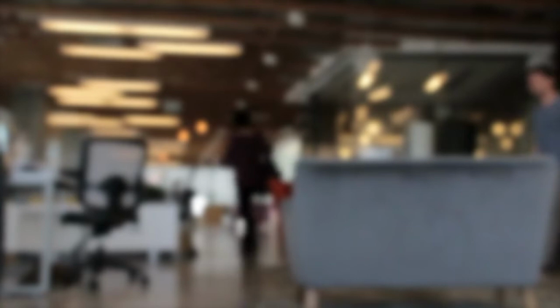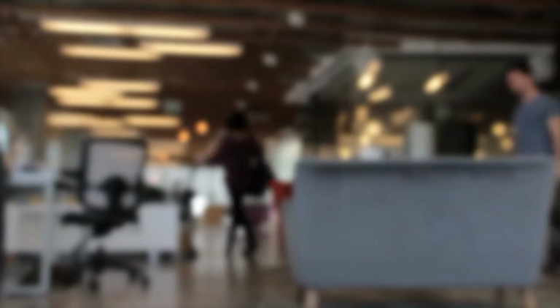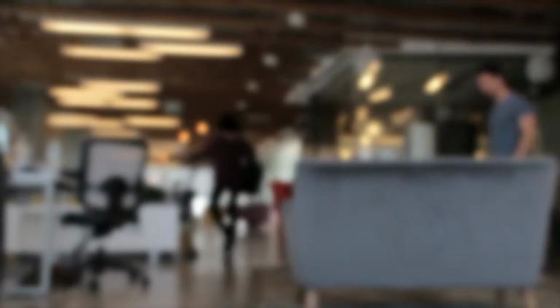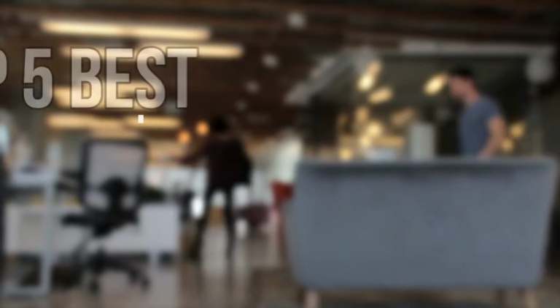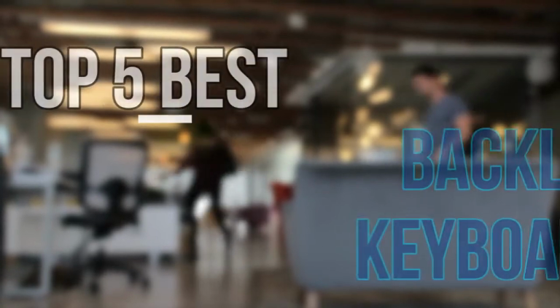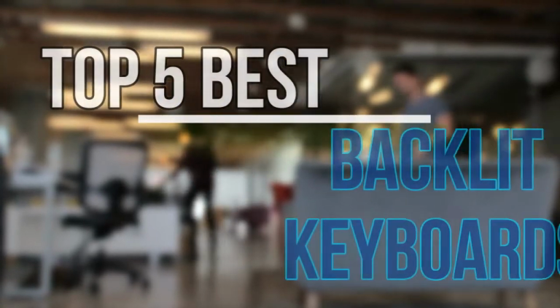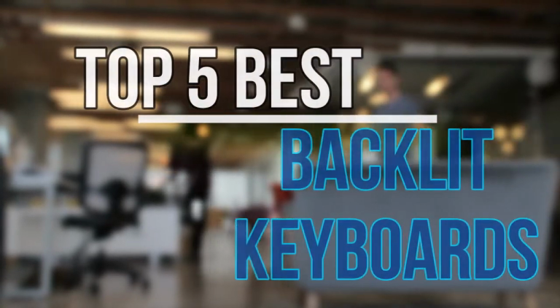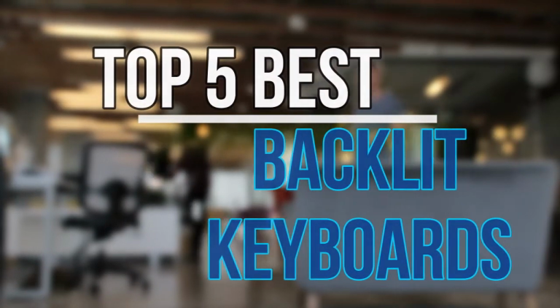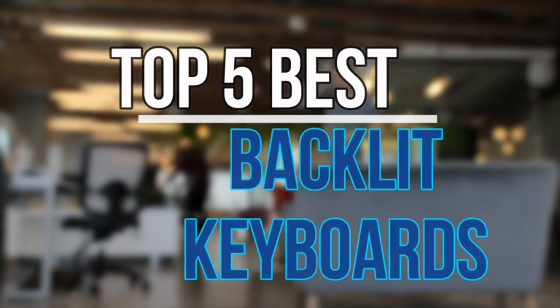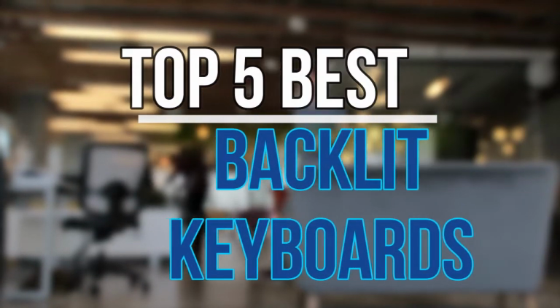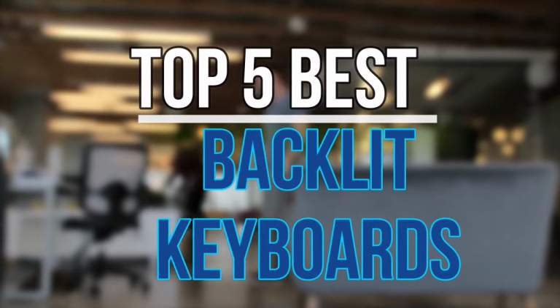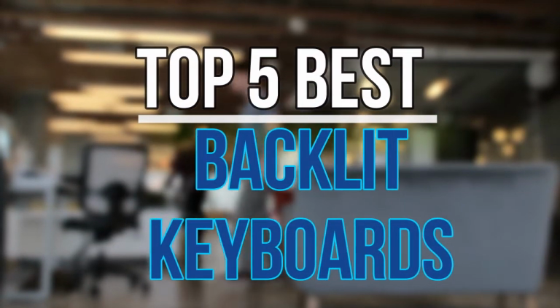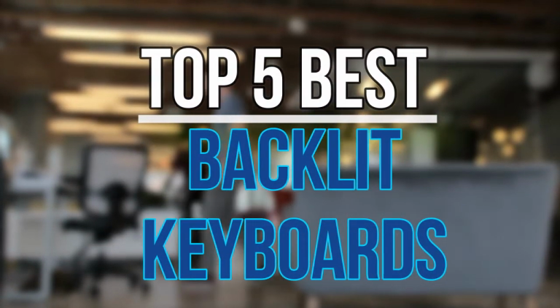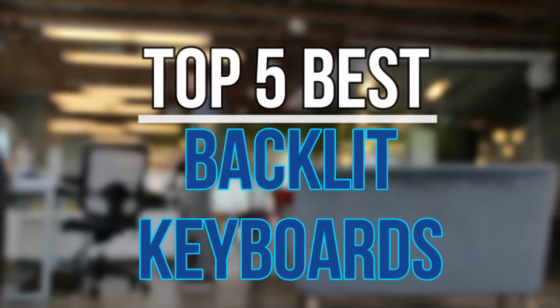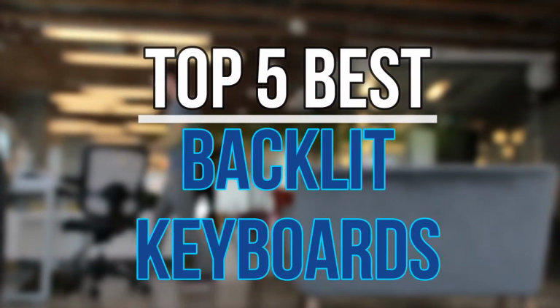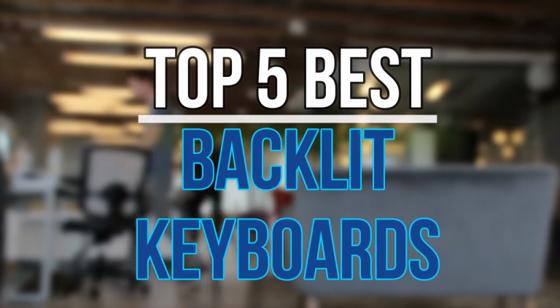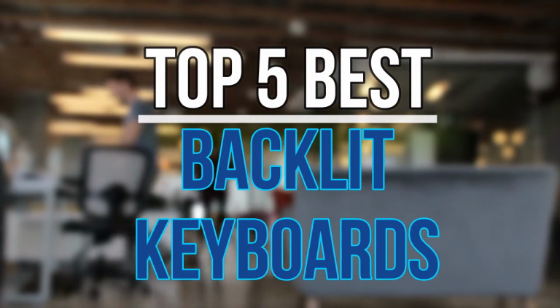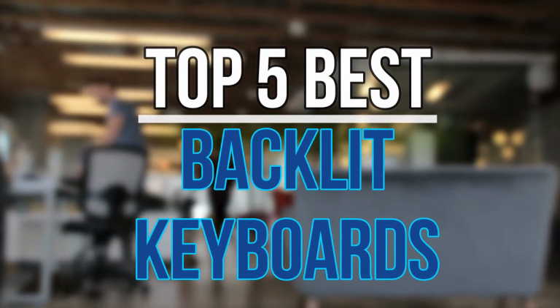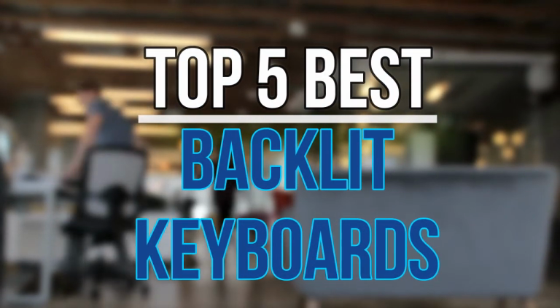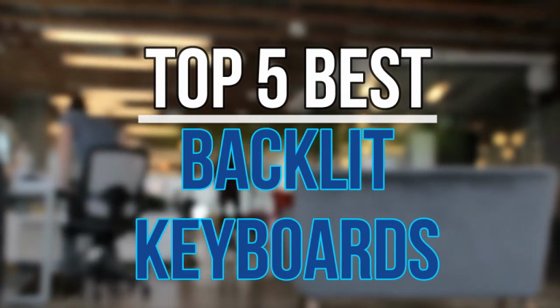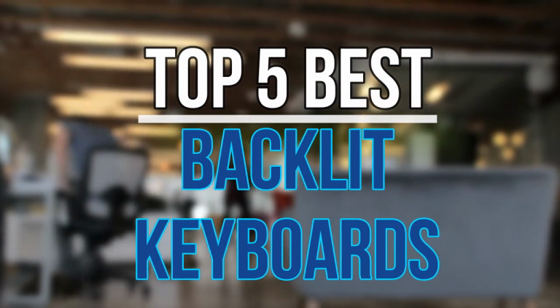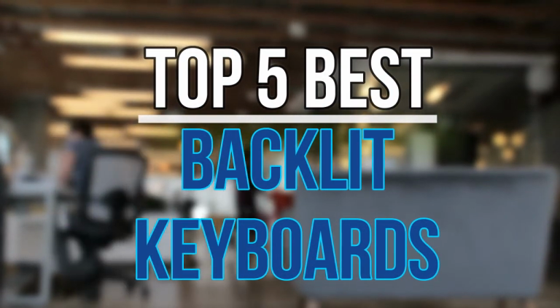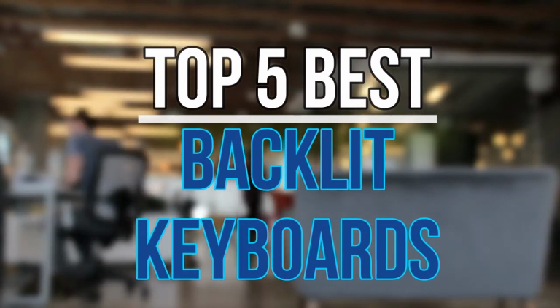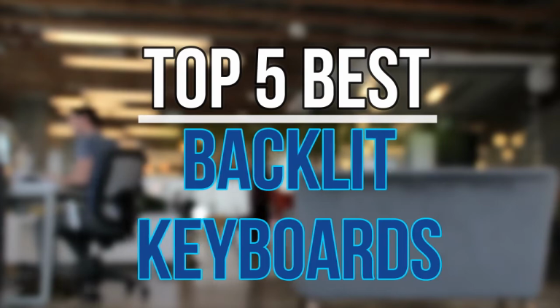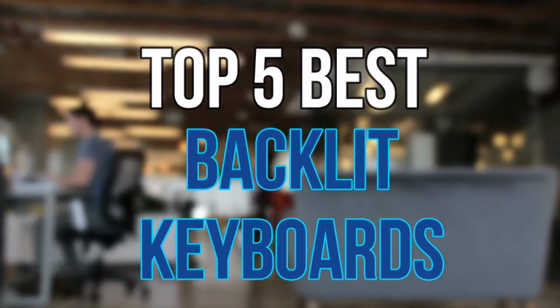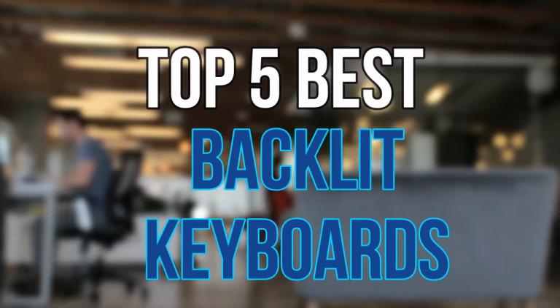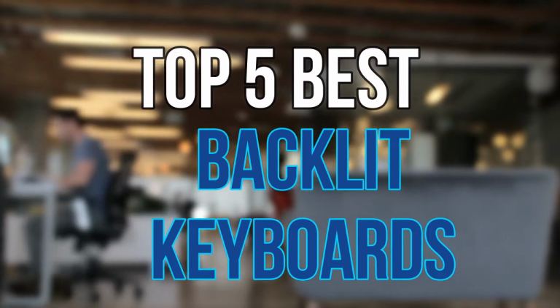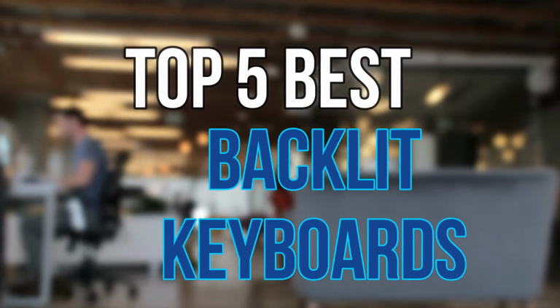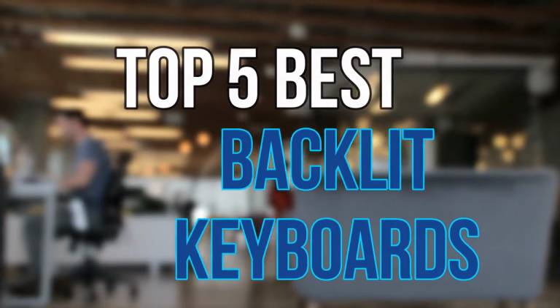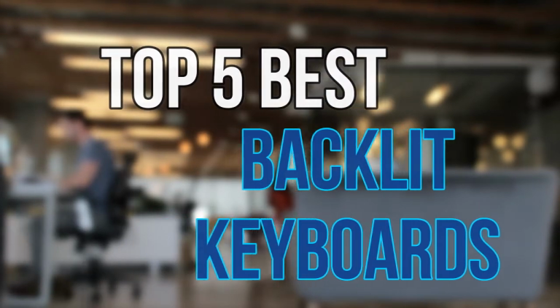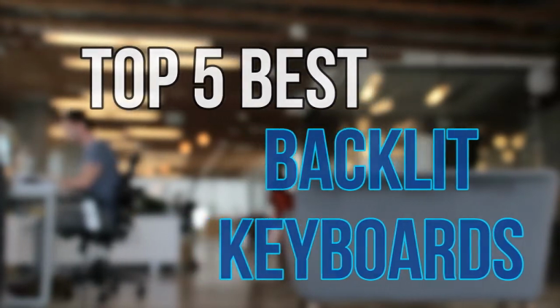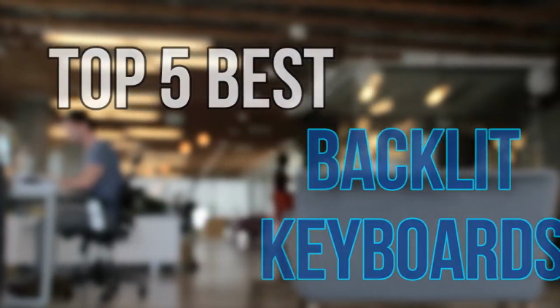Hello guys, today in this video we are going to help you find out the best studio monitors on the market. Let's get started with the list.